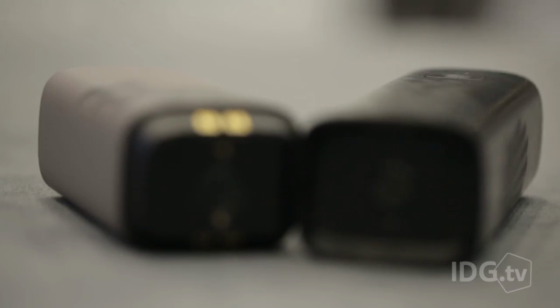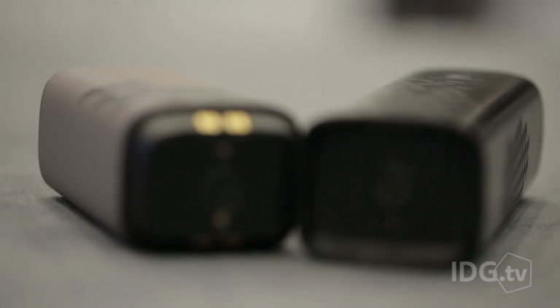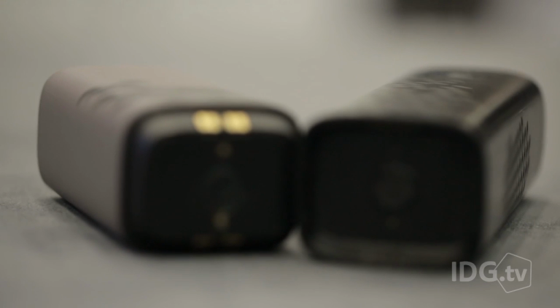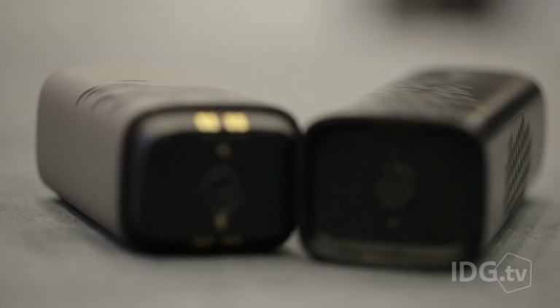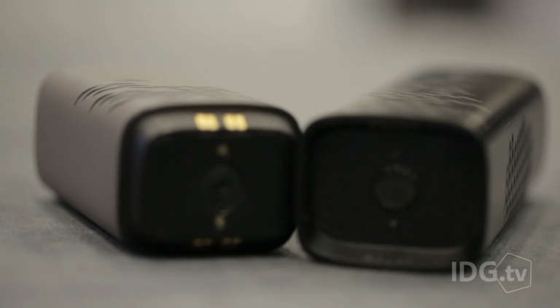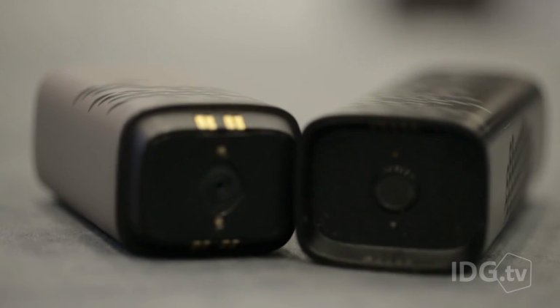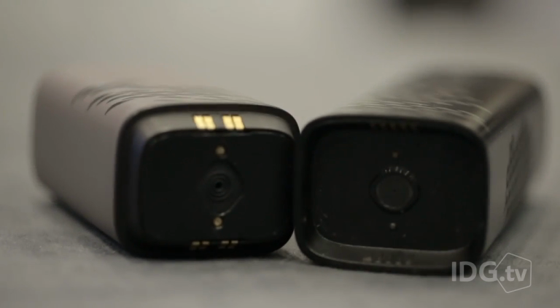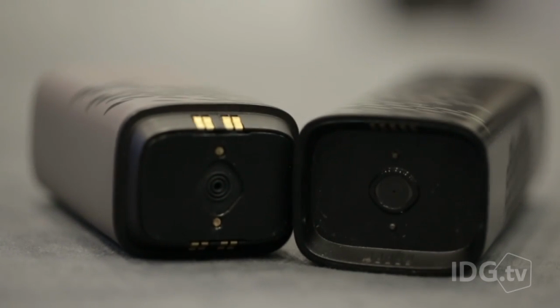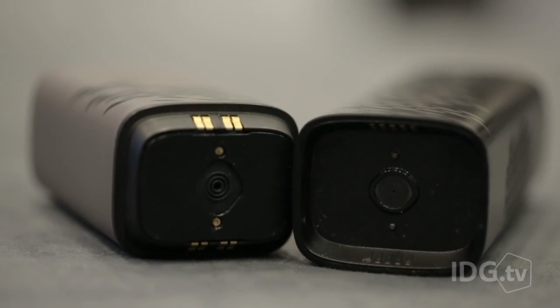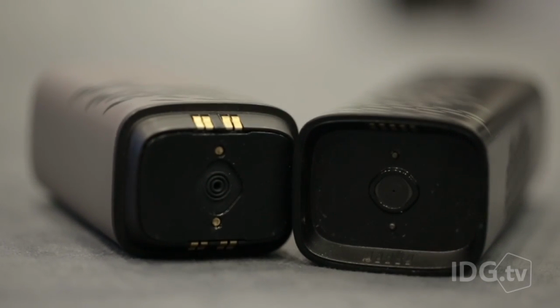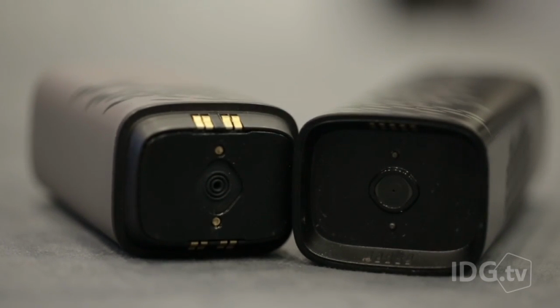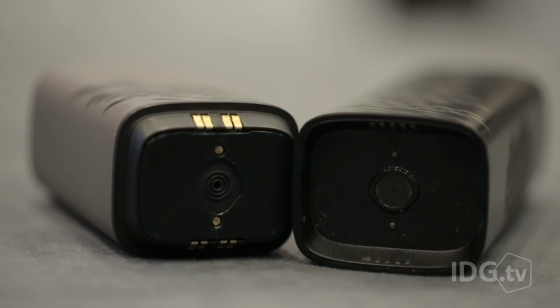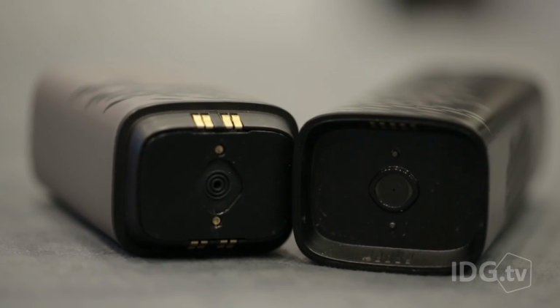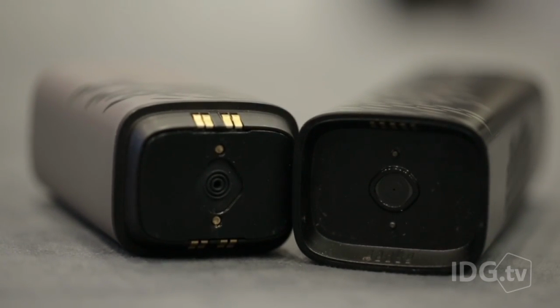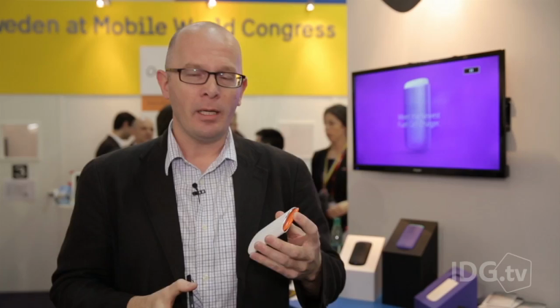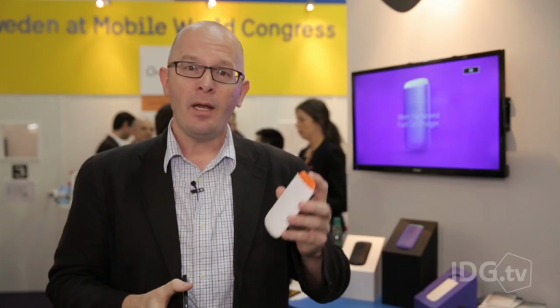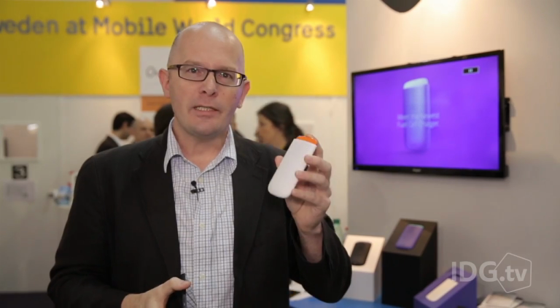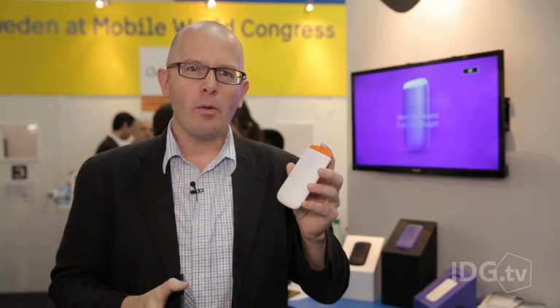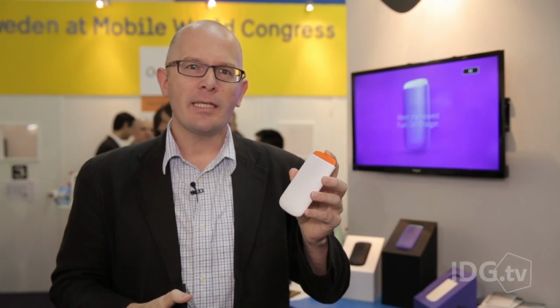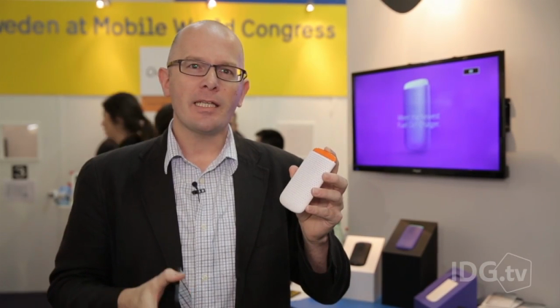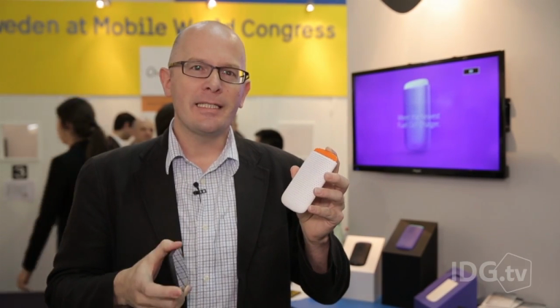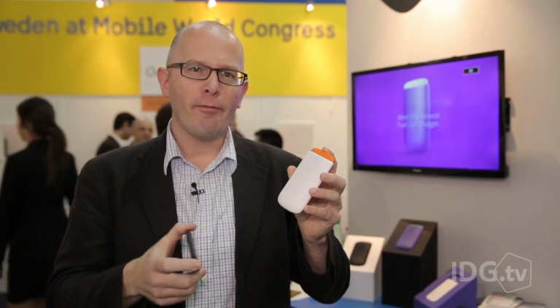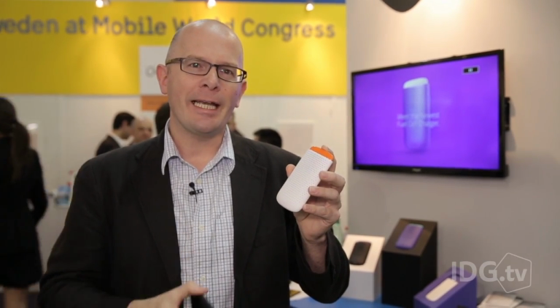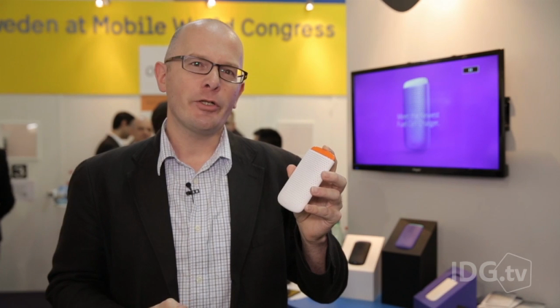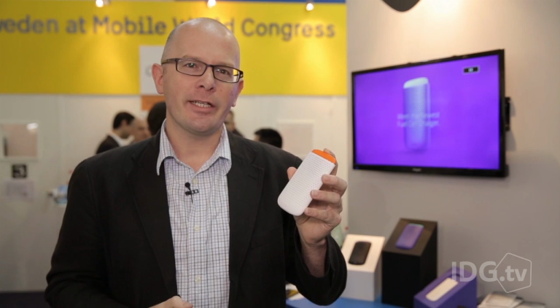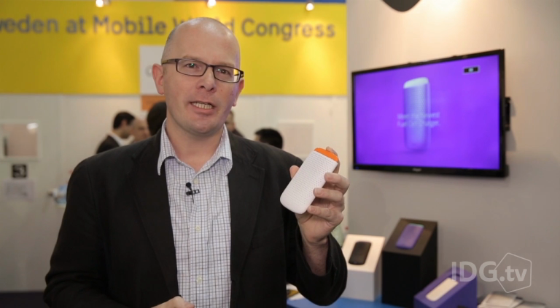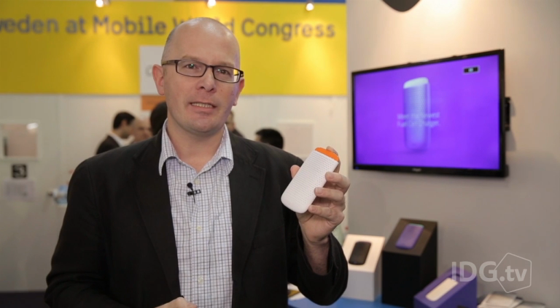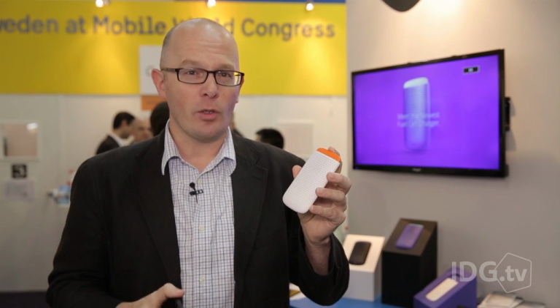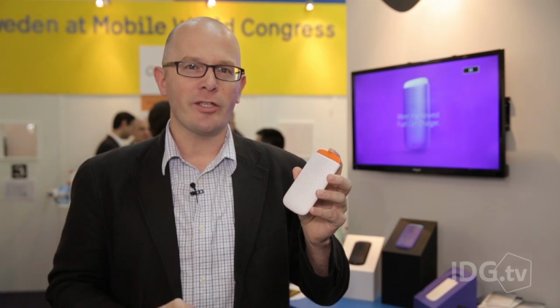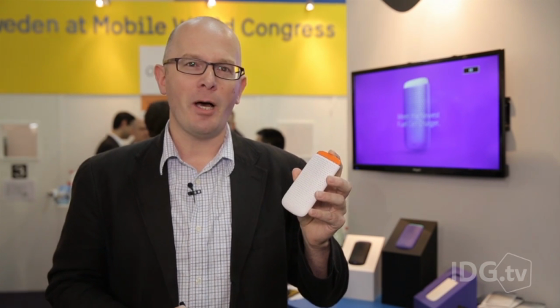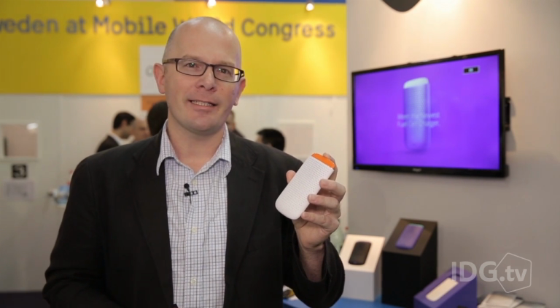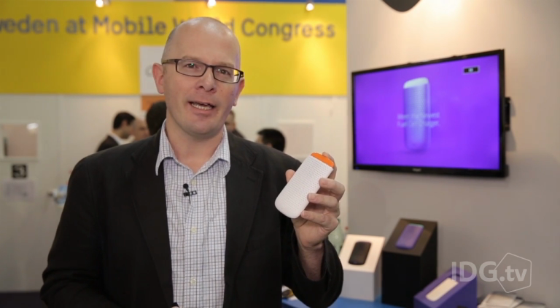So it's clear: power for cell phones is going to continue being a problem. These fuel cells are definitely an interesting alternative to what's on the market today.